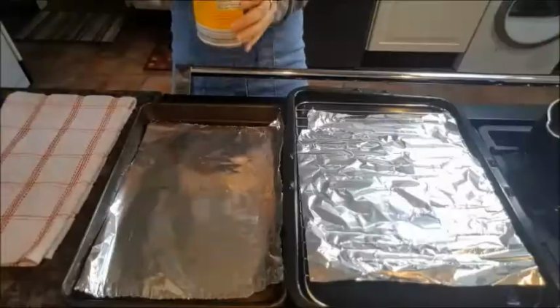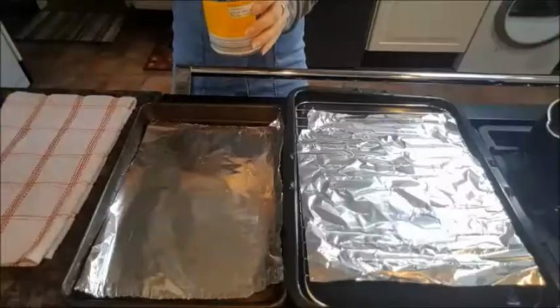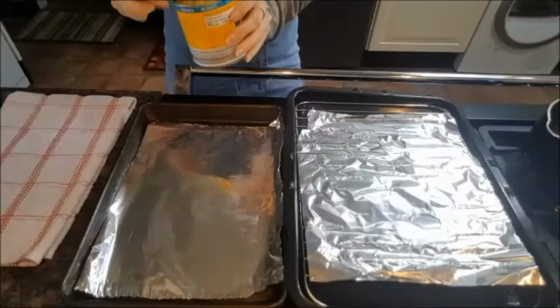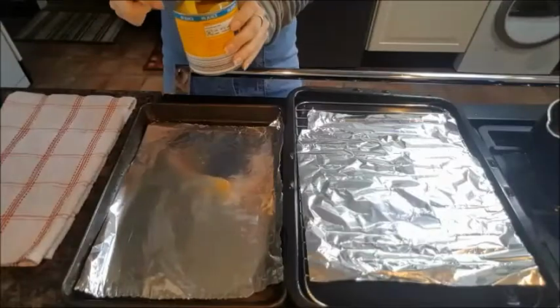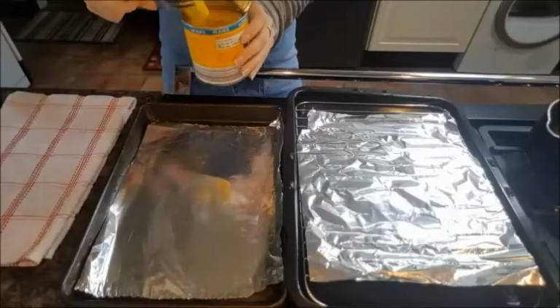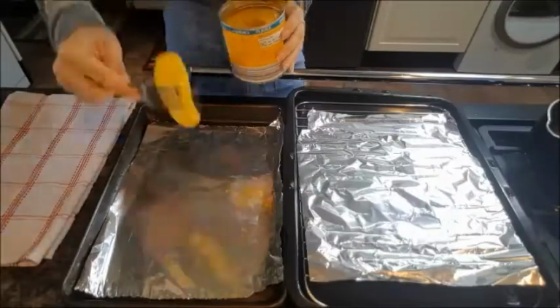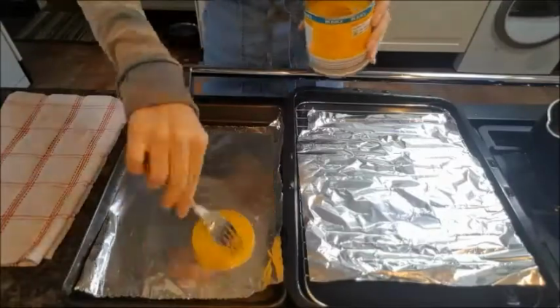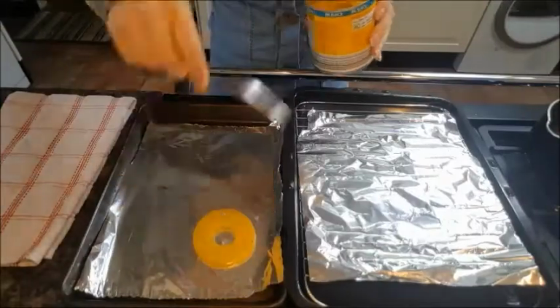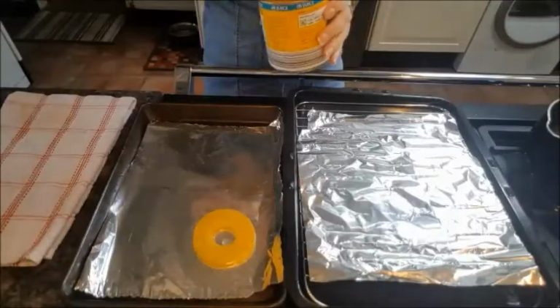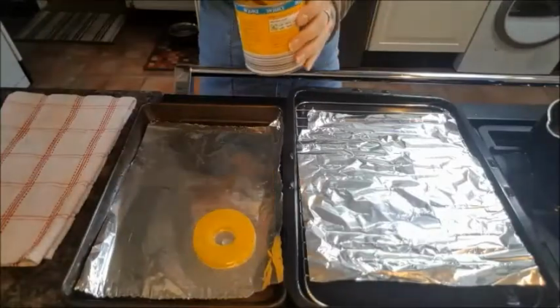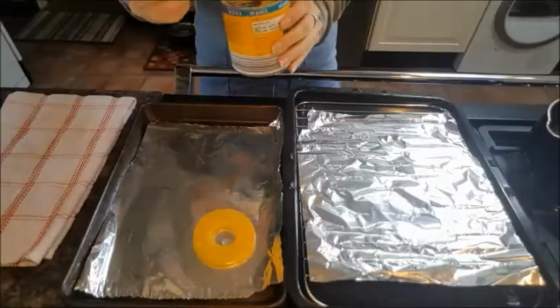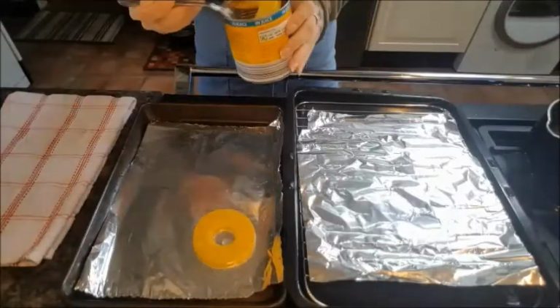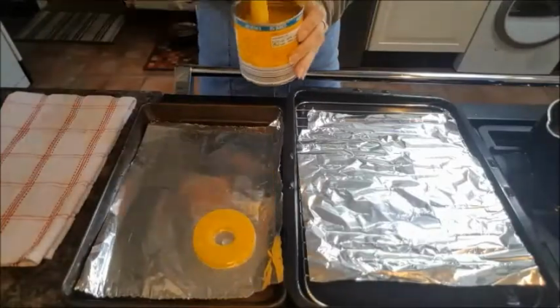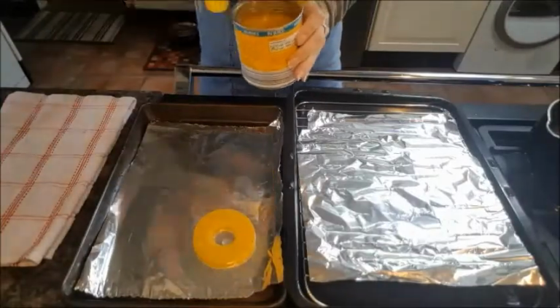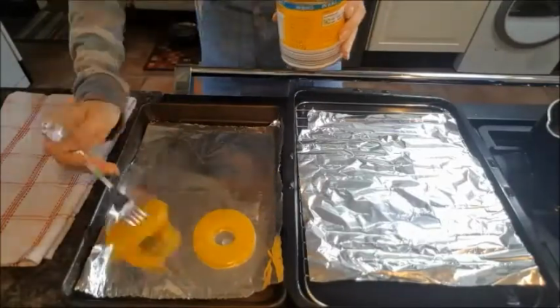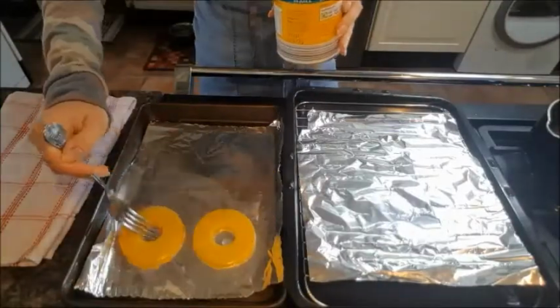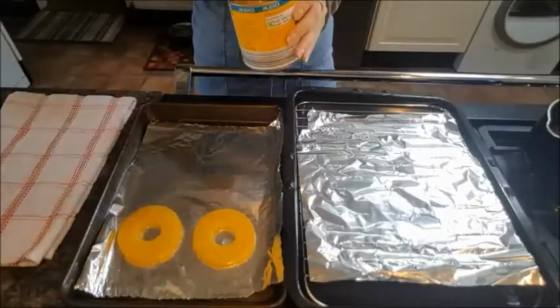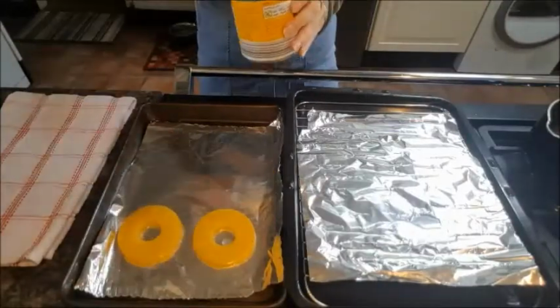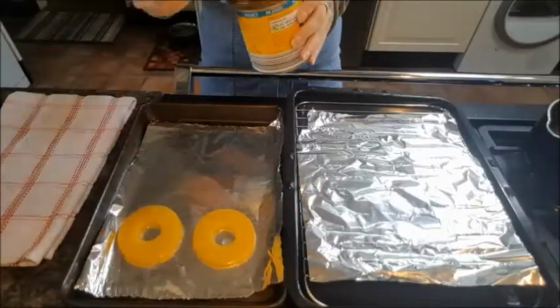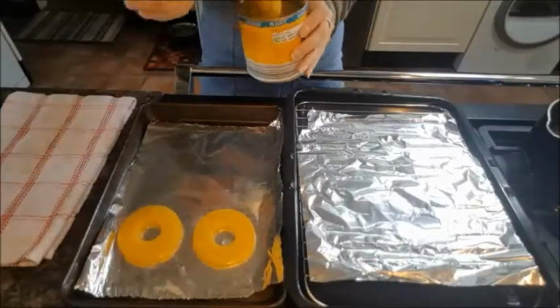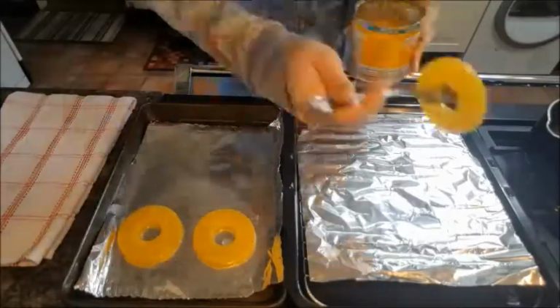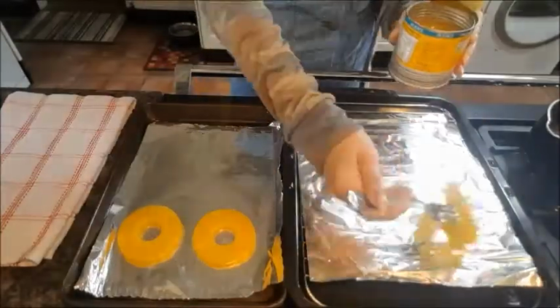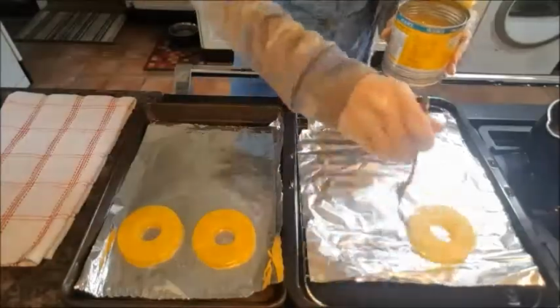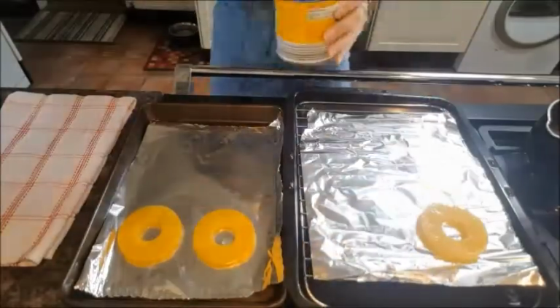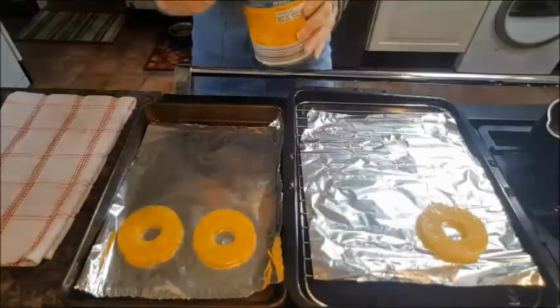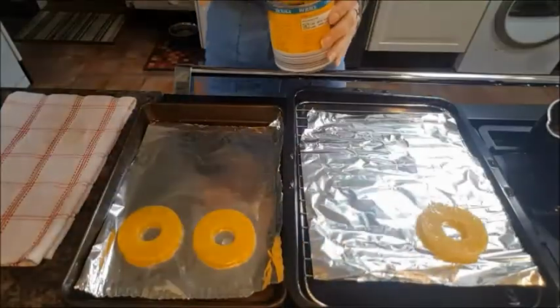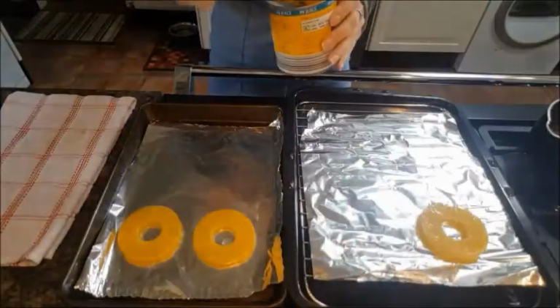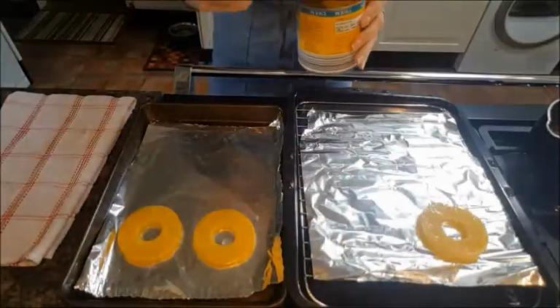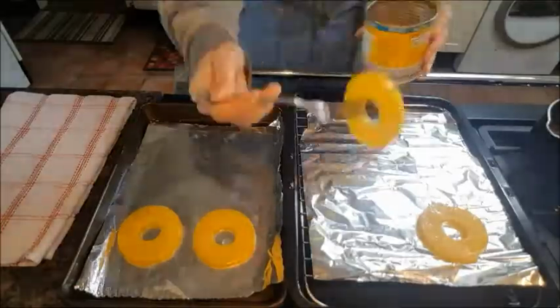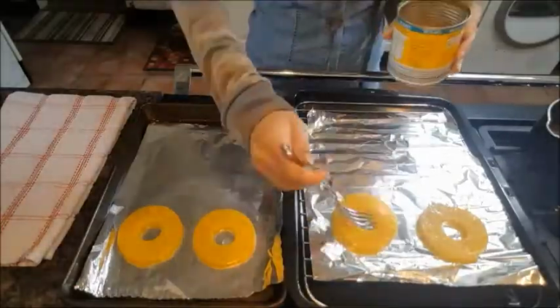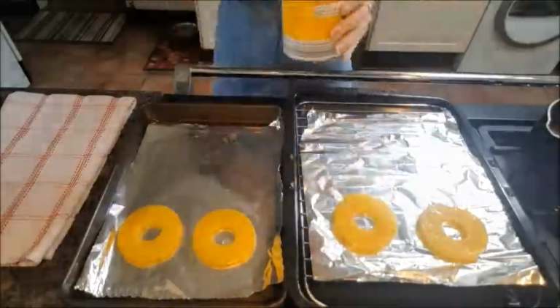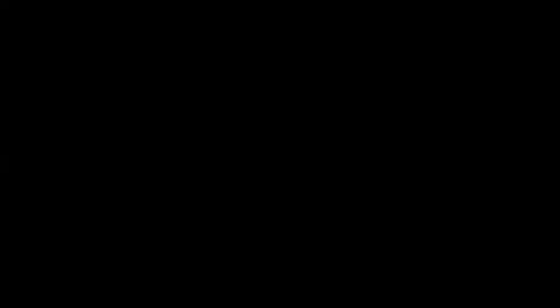Whilst our glaze is bubbling away, it's time to line our pieces of pineapple on the baking trays.